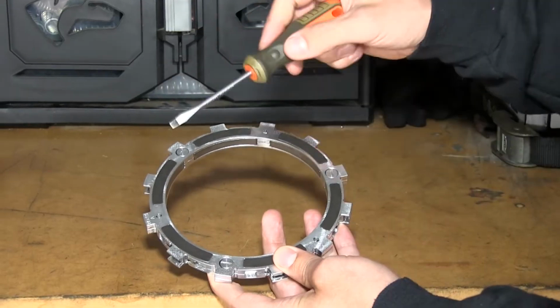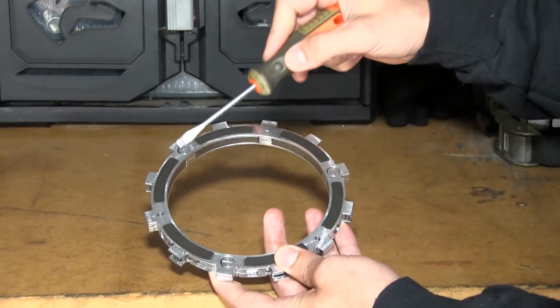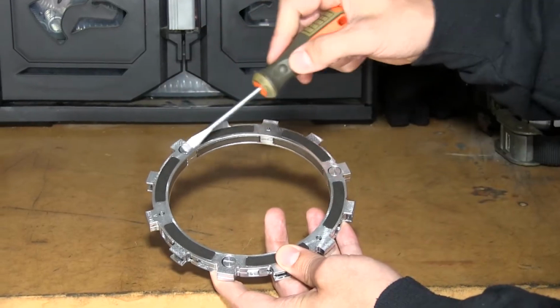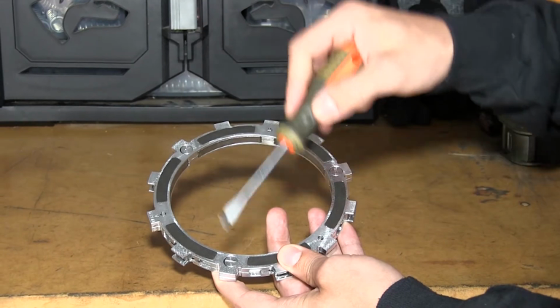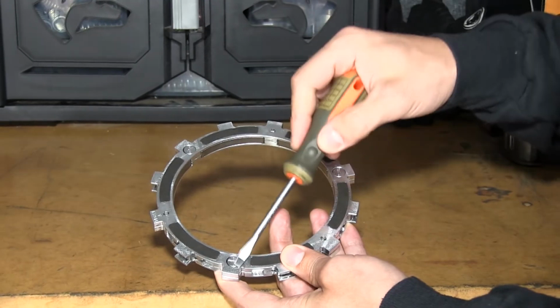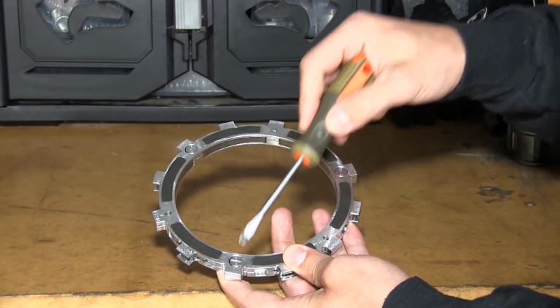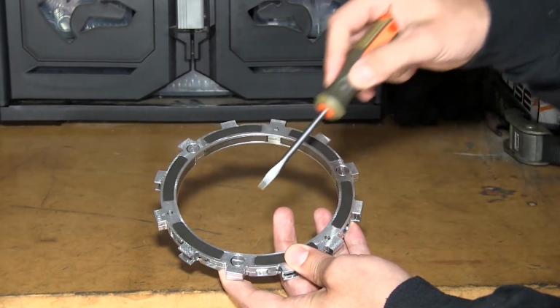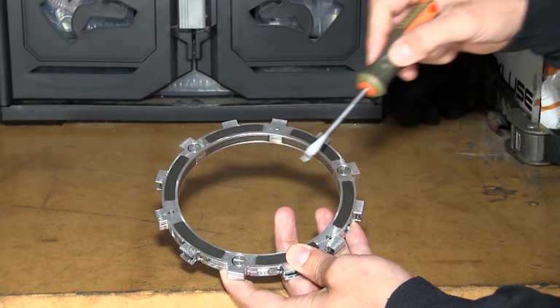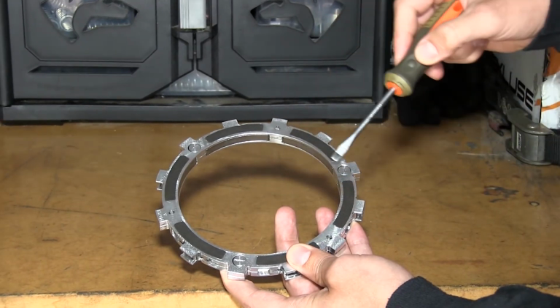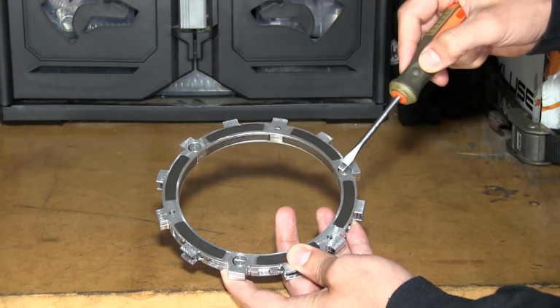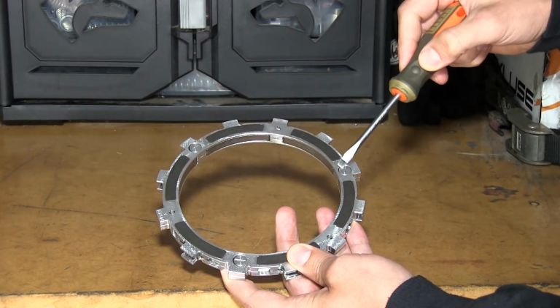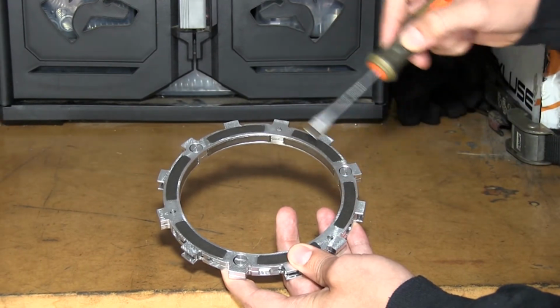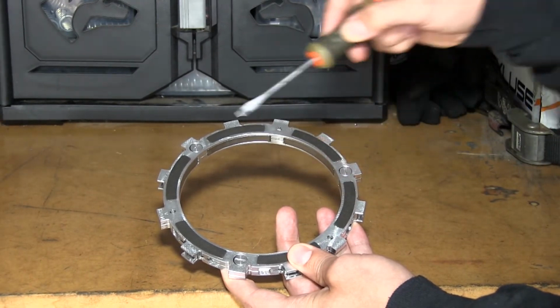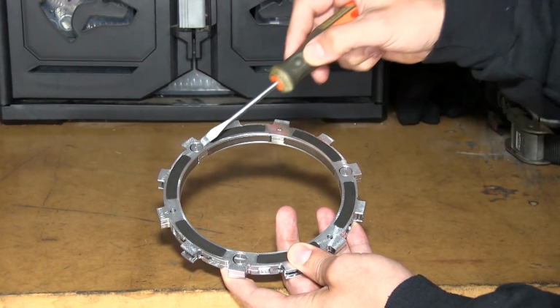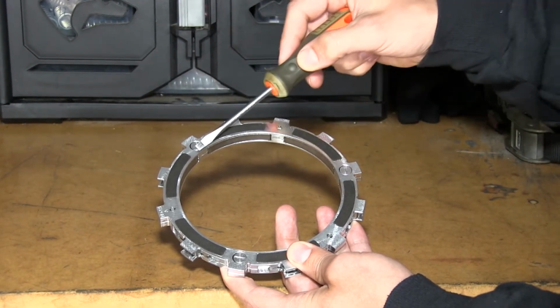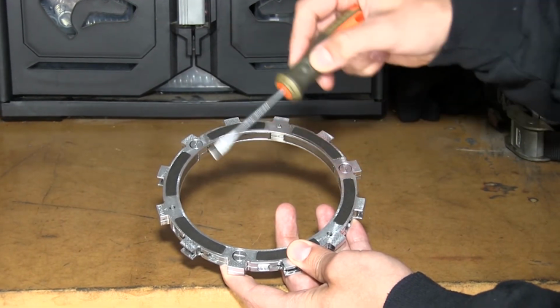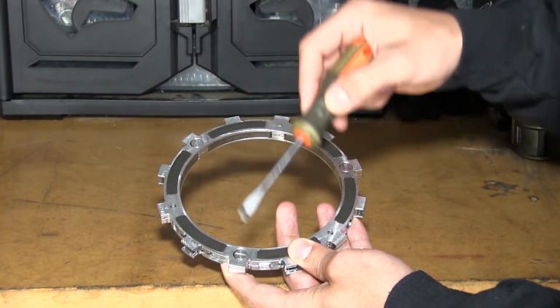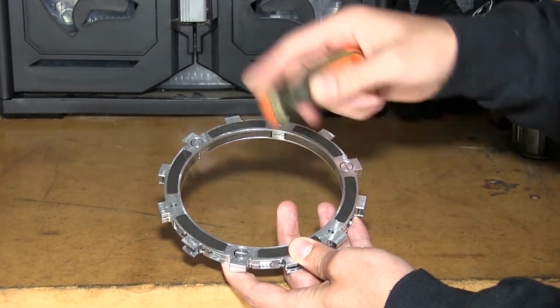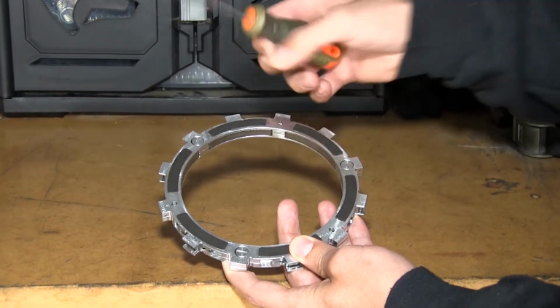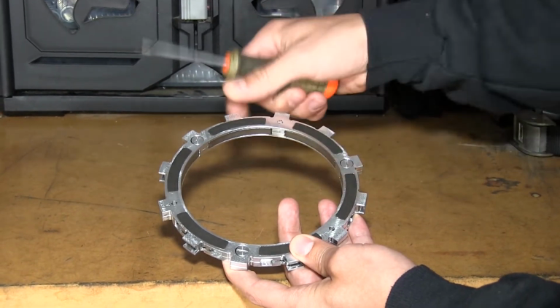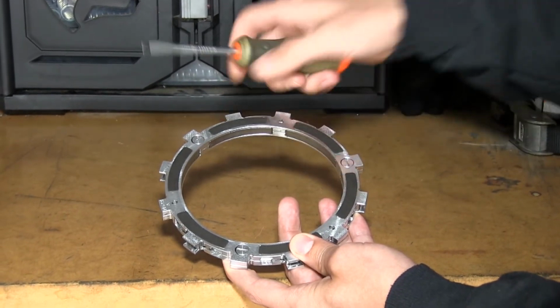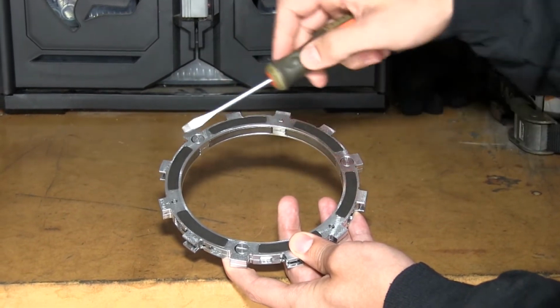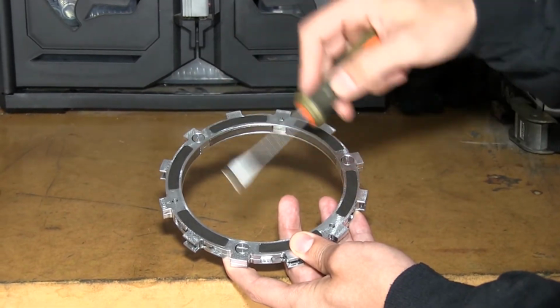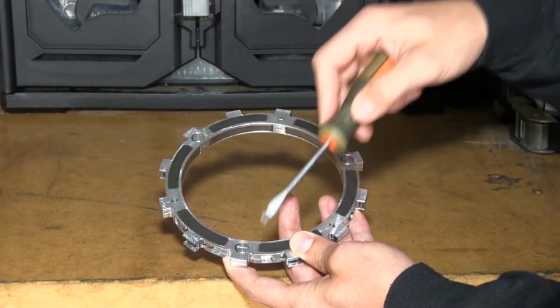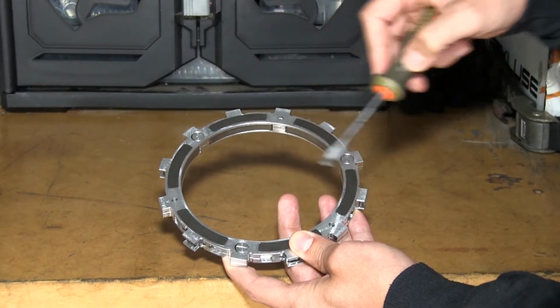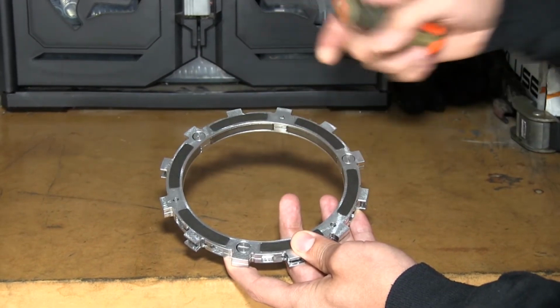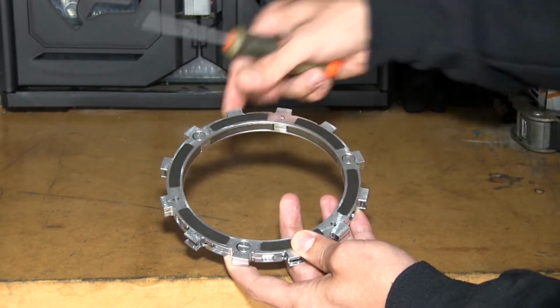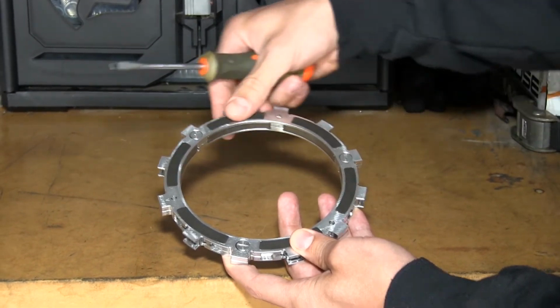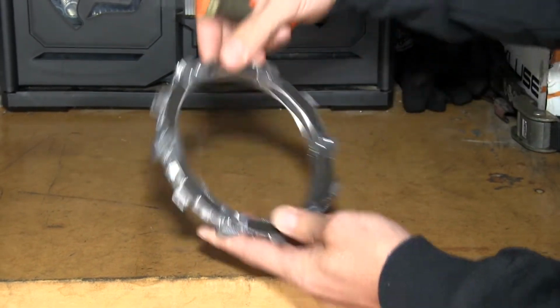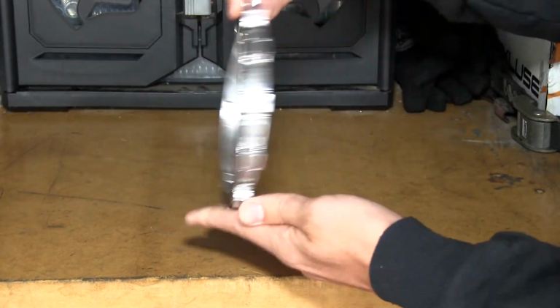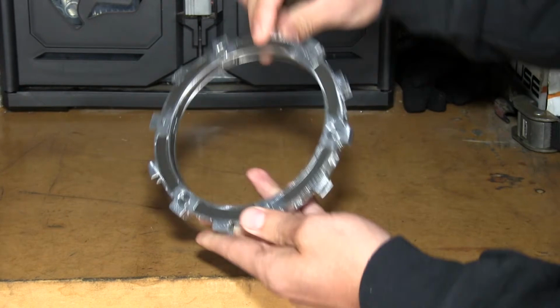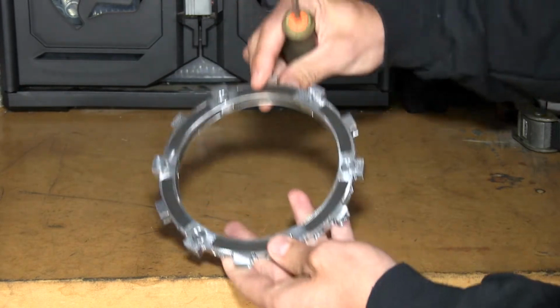These right here are the quarter turn pins that hold the EXP disk together. There are three on each side of the disk.